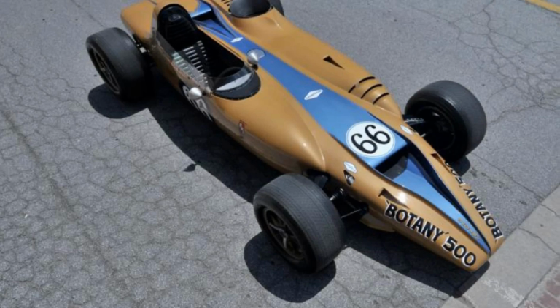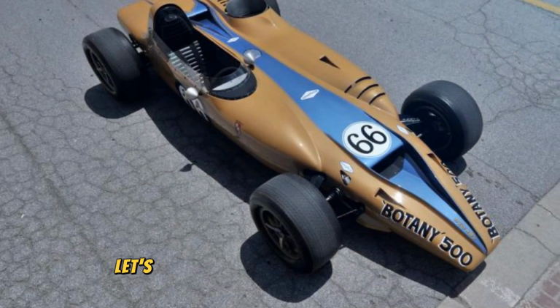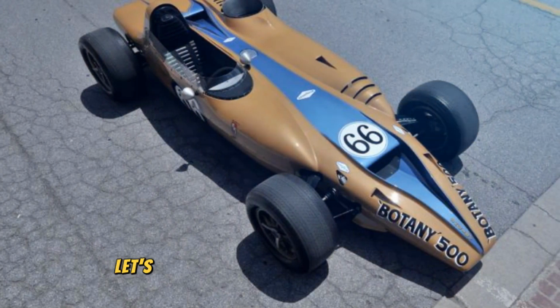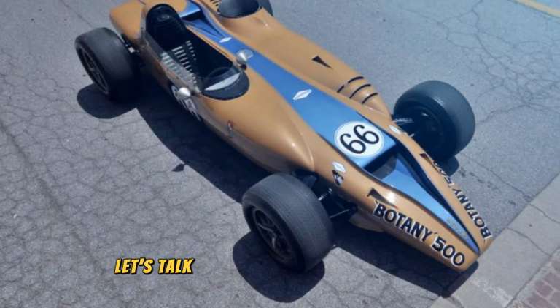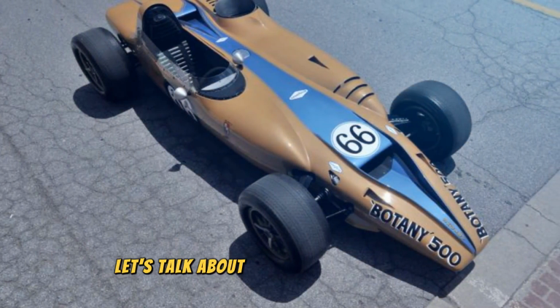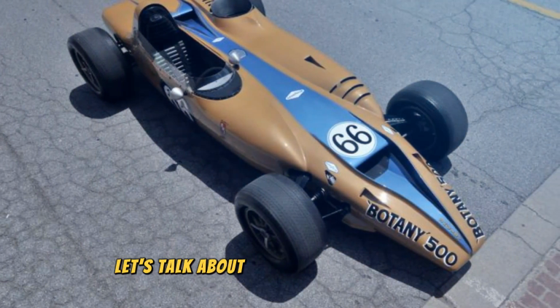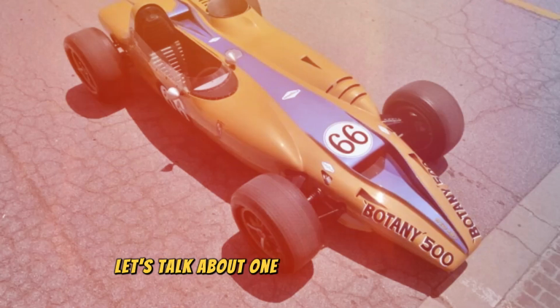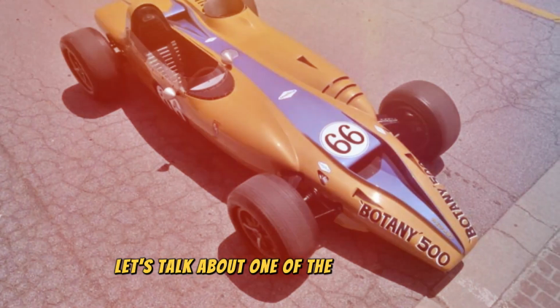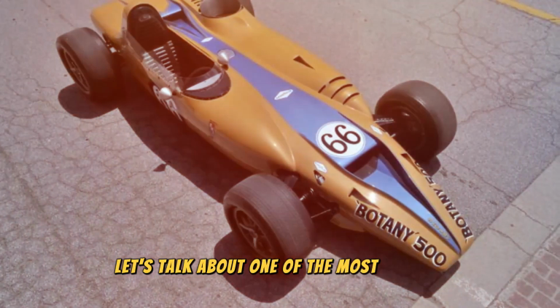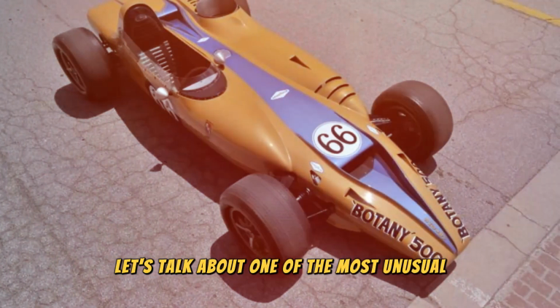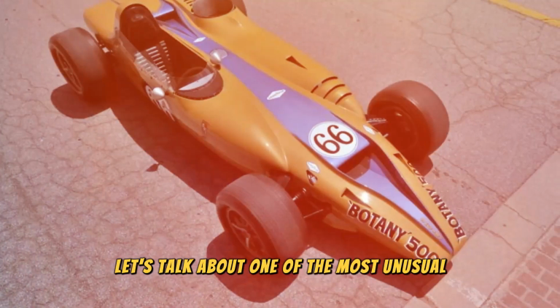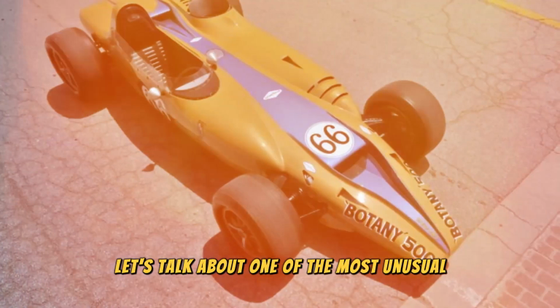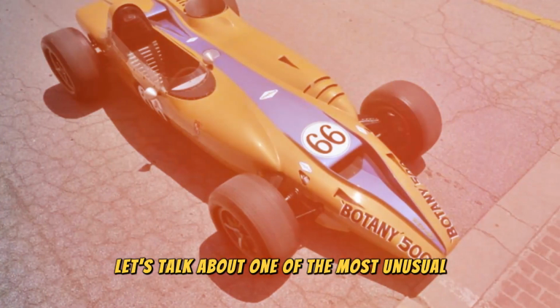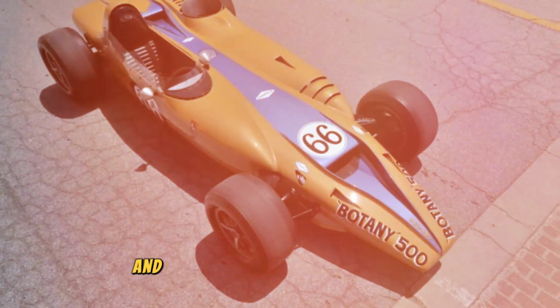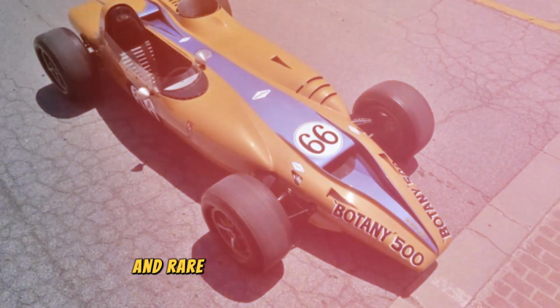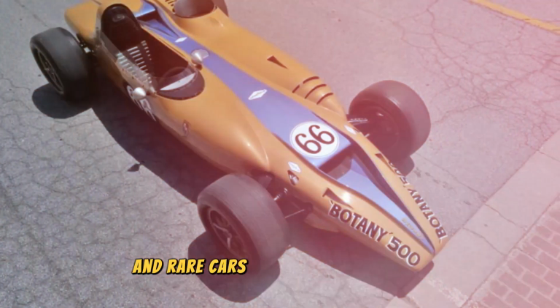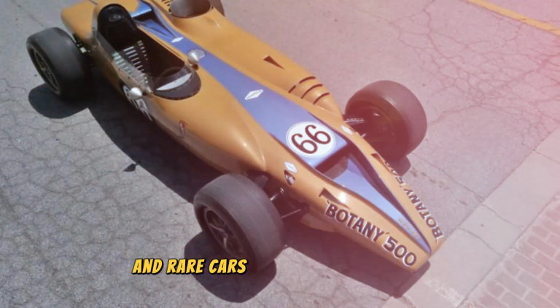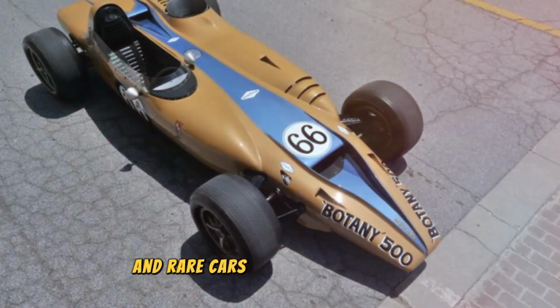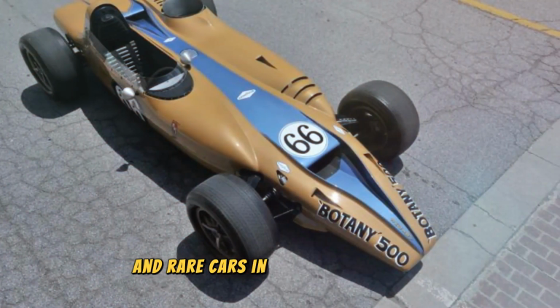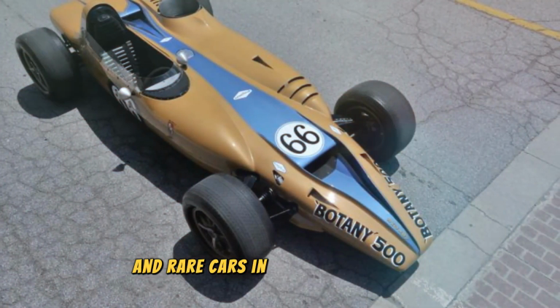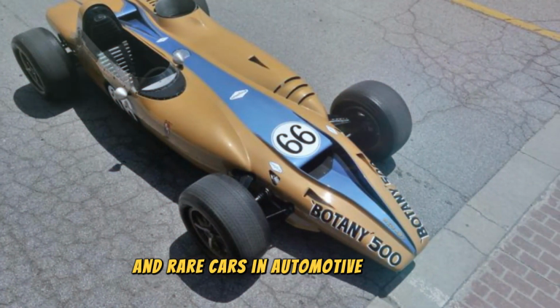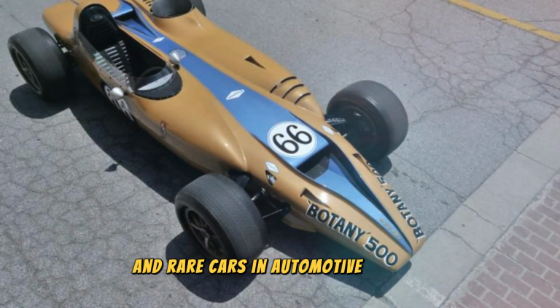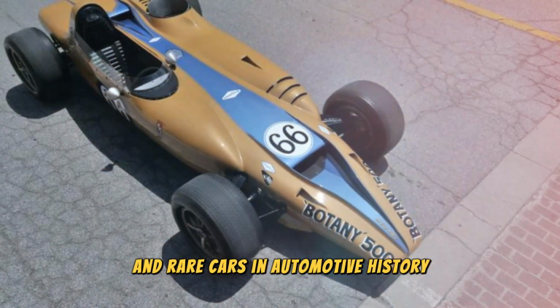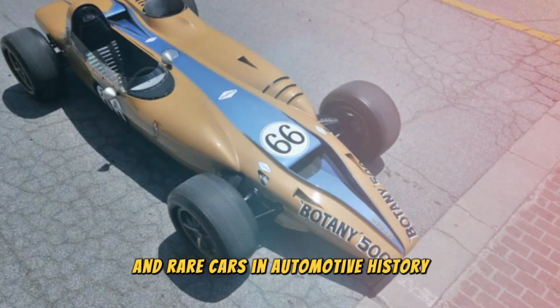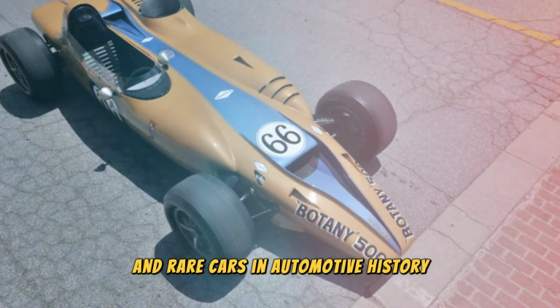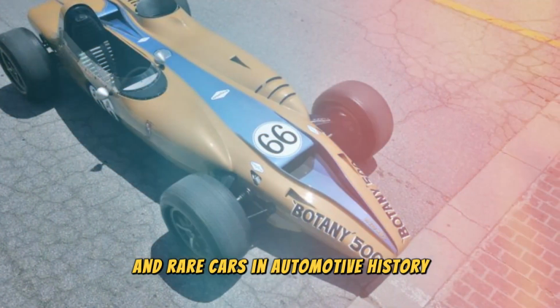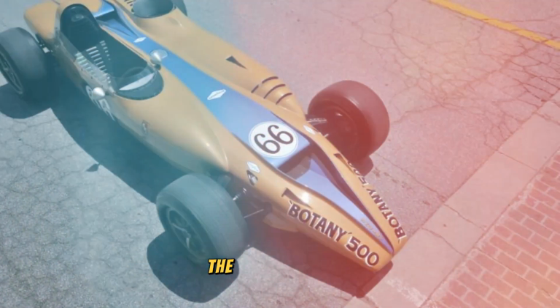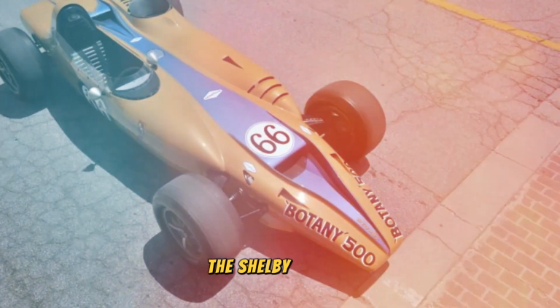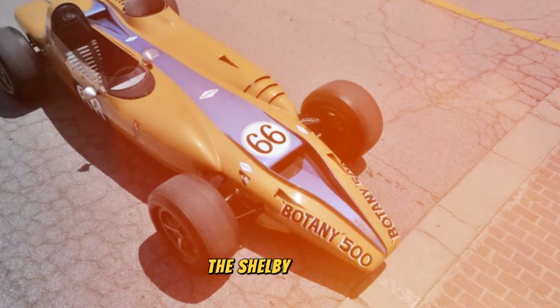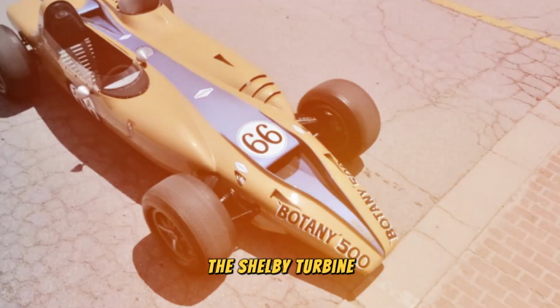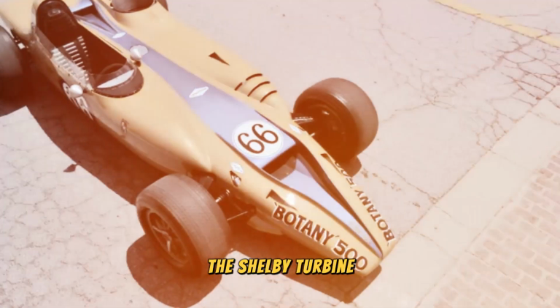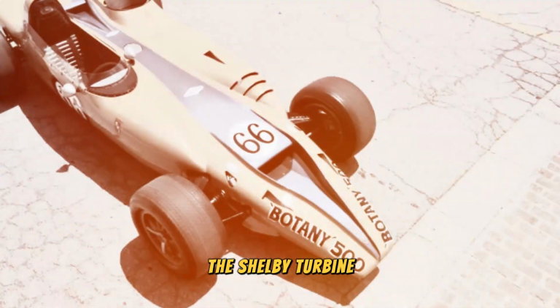Let's talk about one of the most unusual and rare cars in automotive history, the Shelby Turbine.